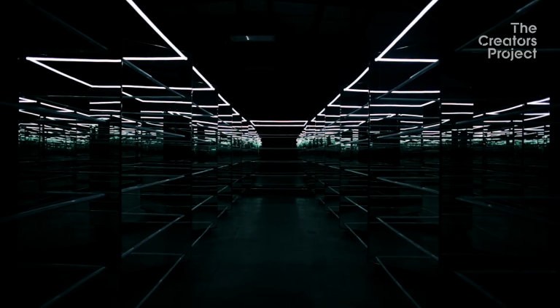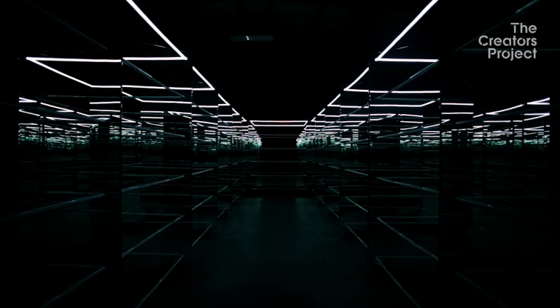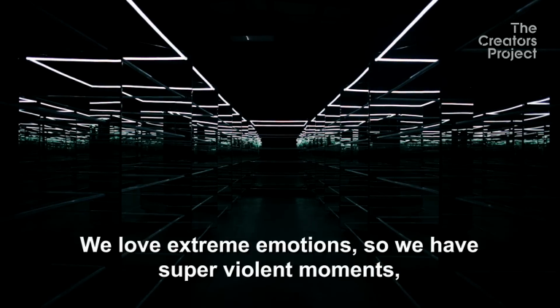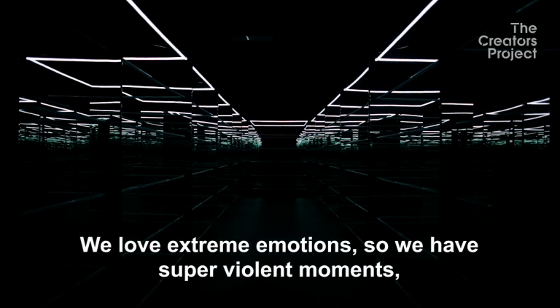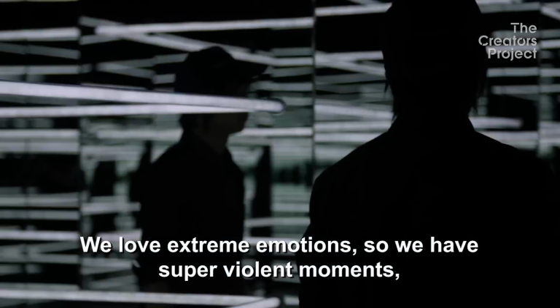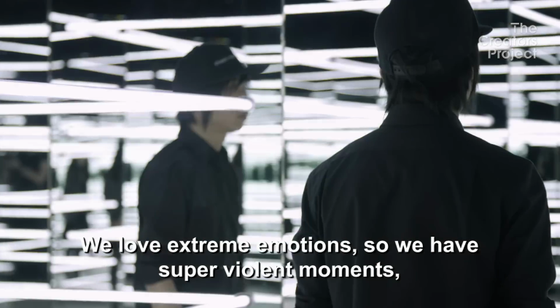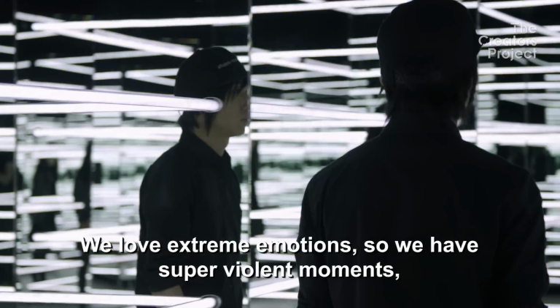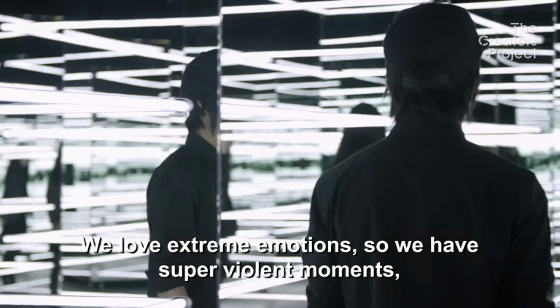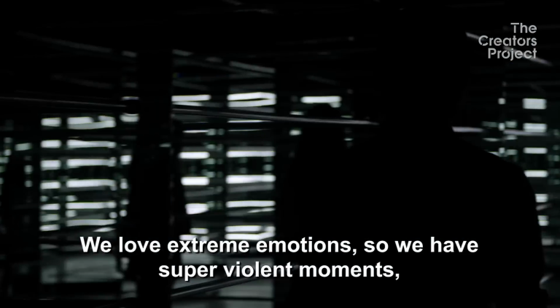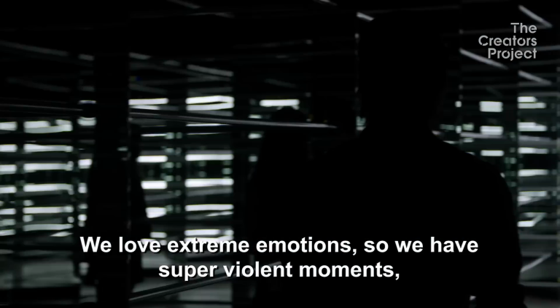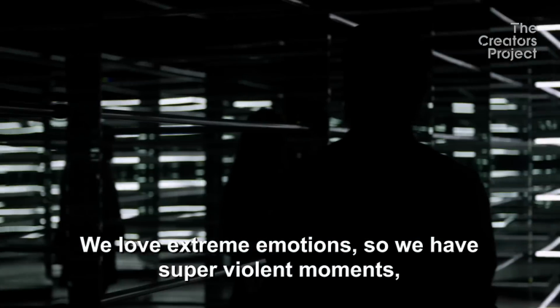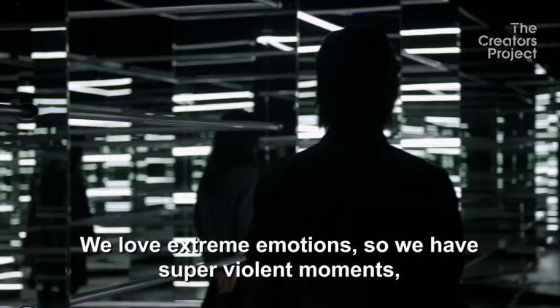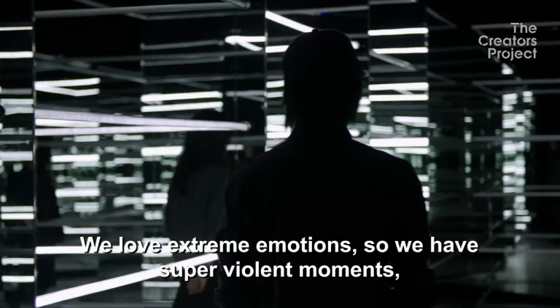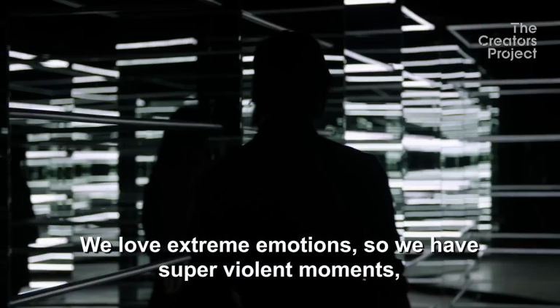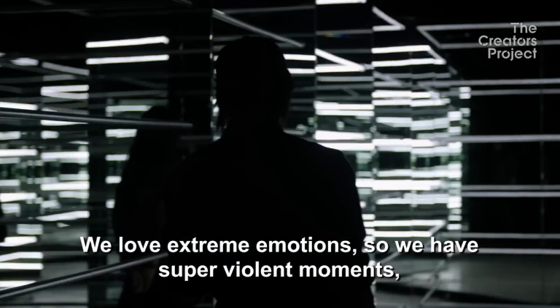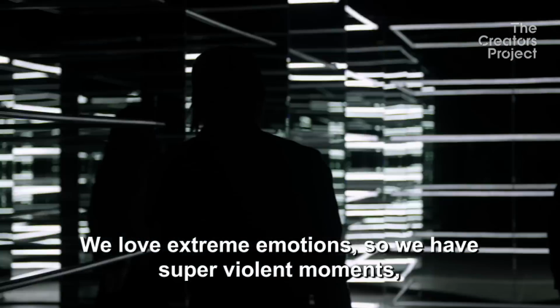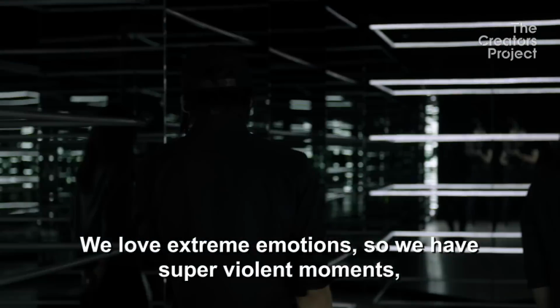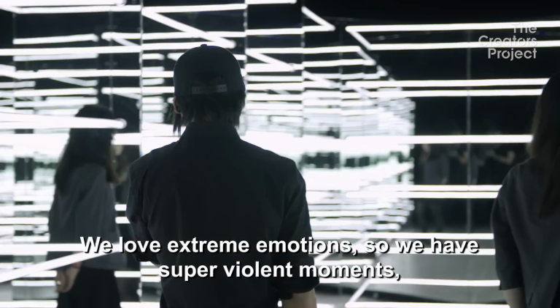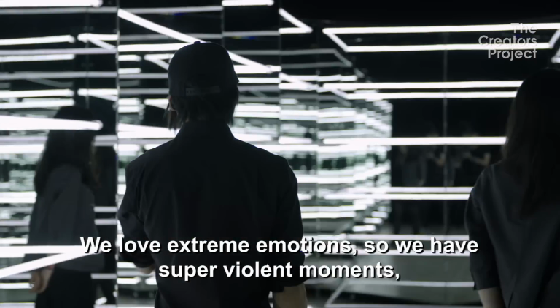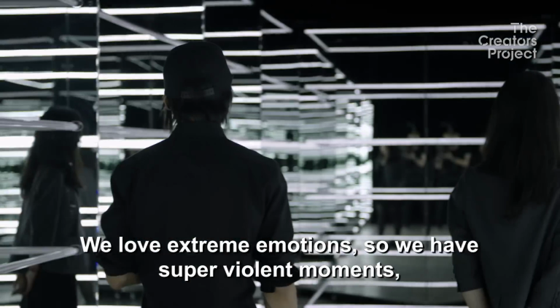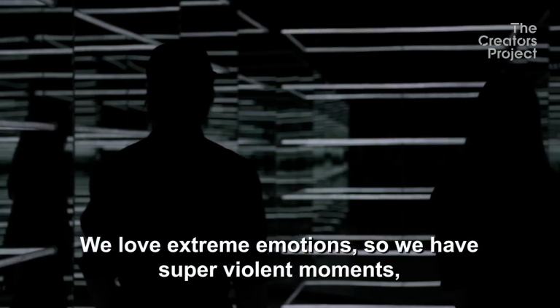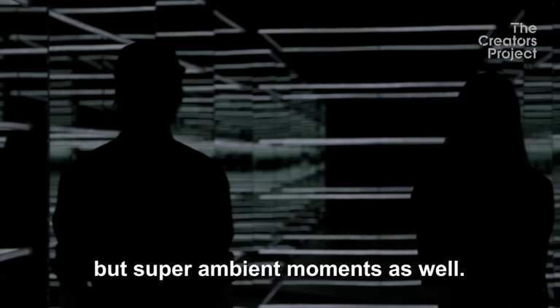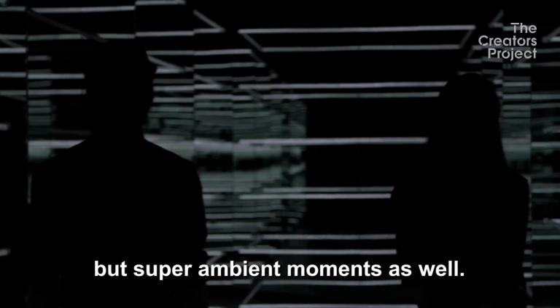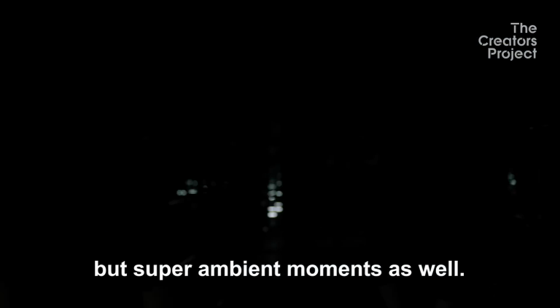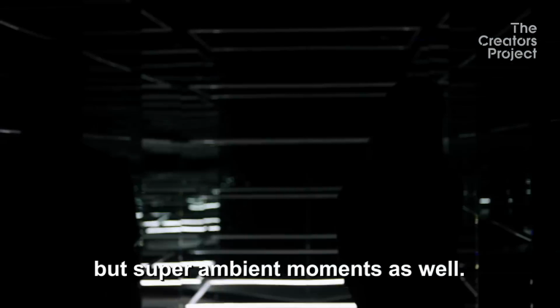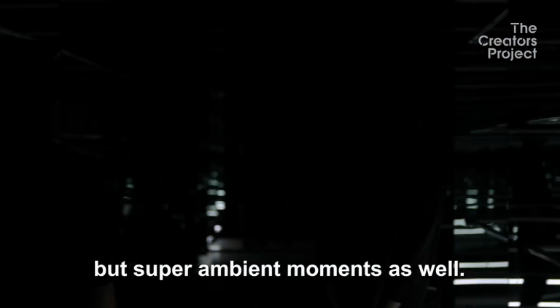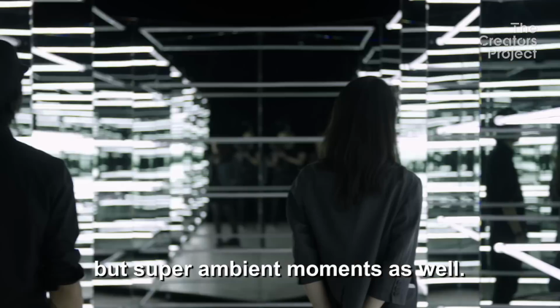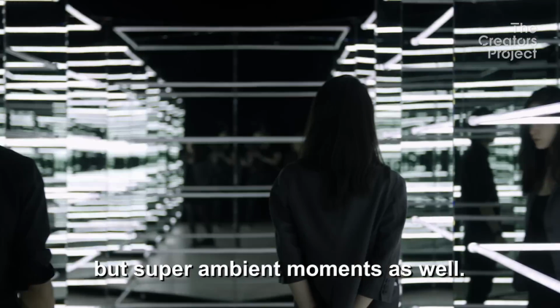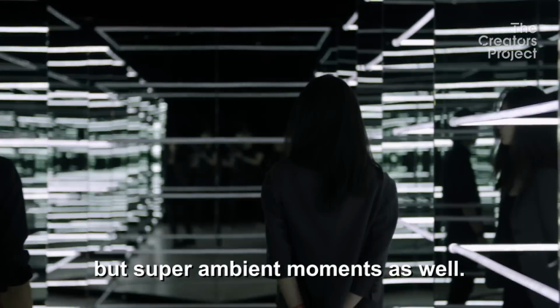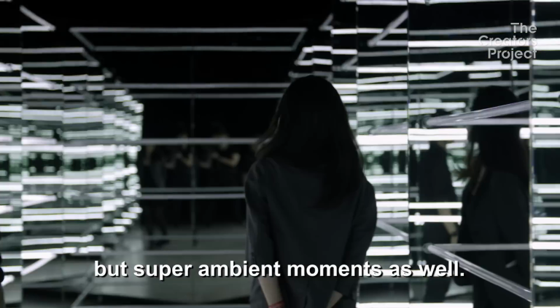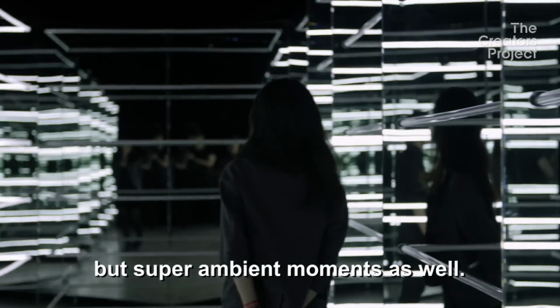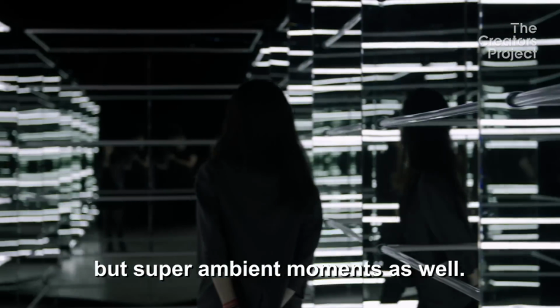We love extreme emotions, so you have super violent moments, but super ambient moments as well.